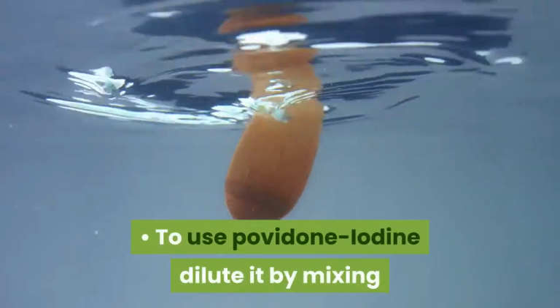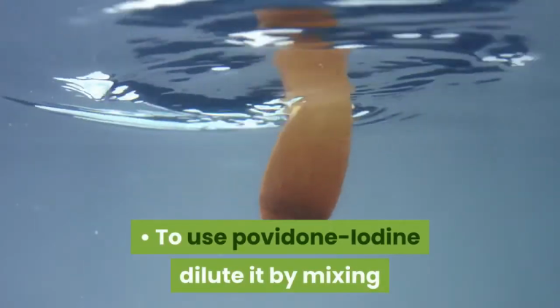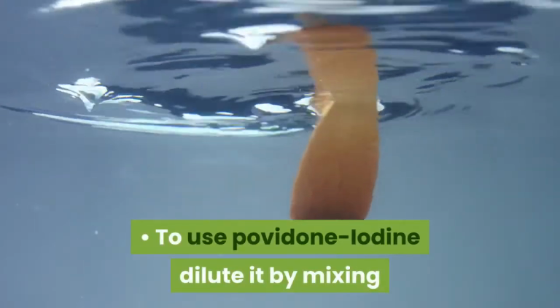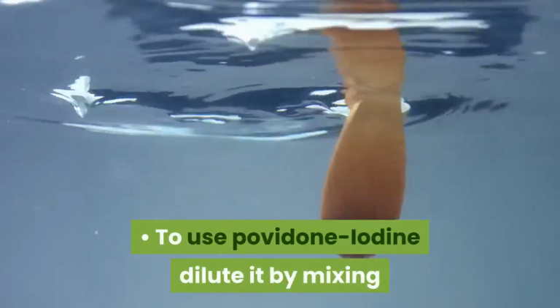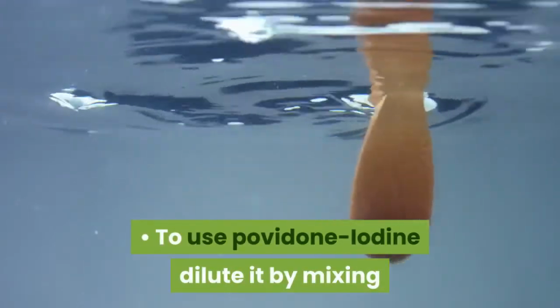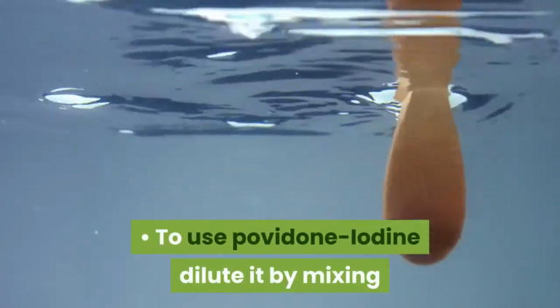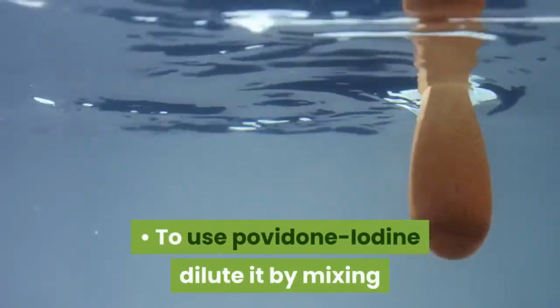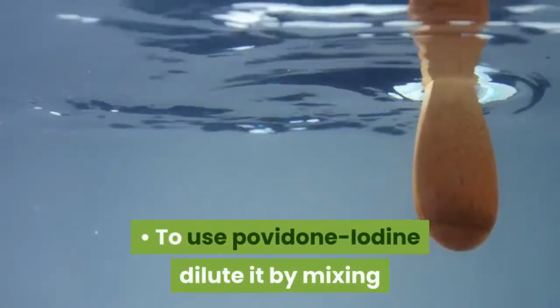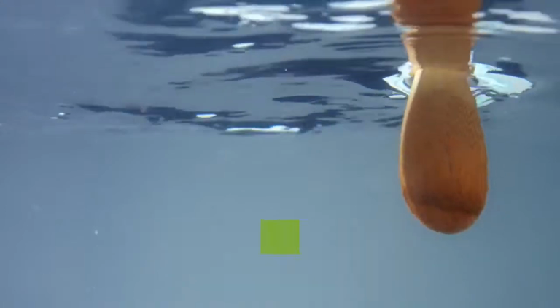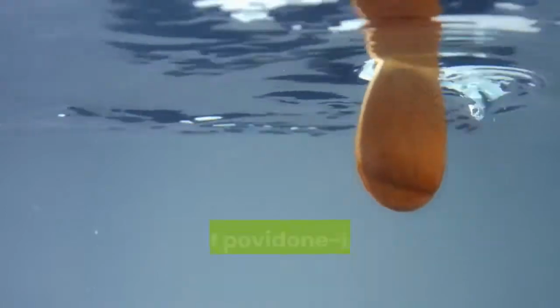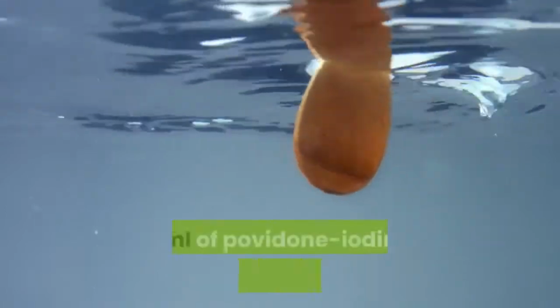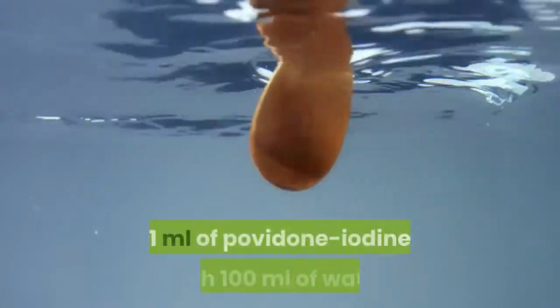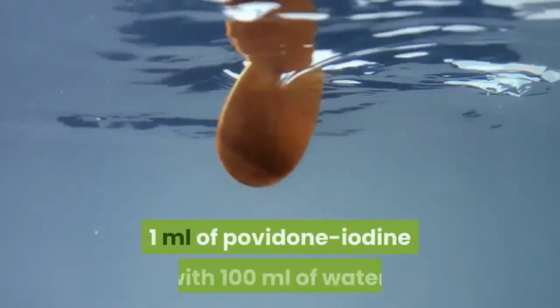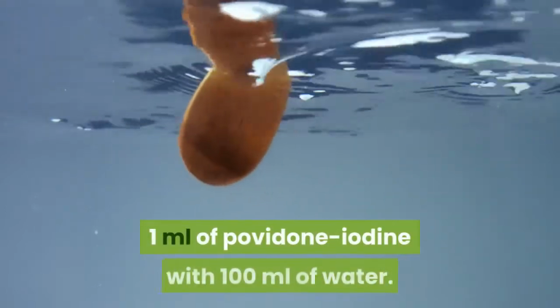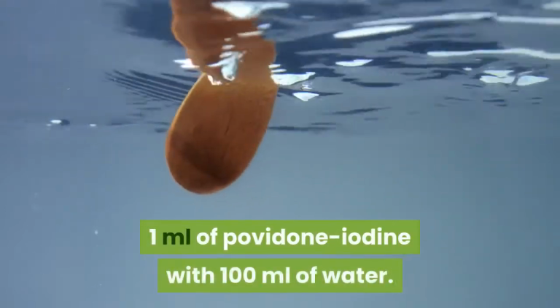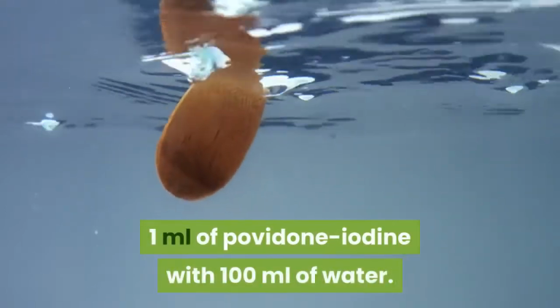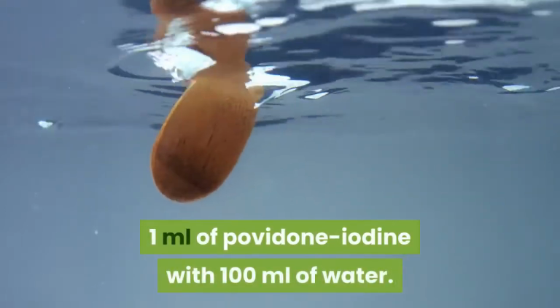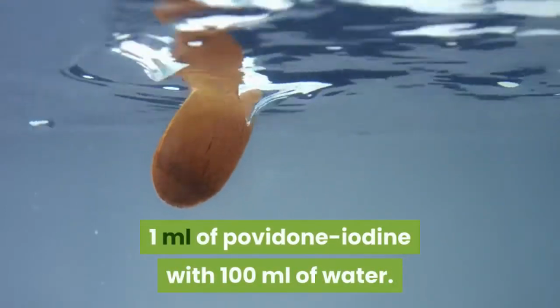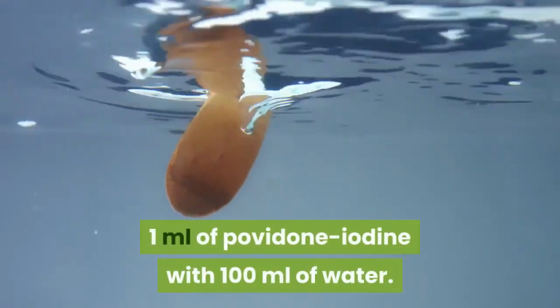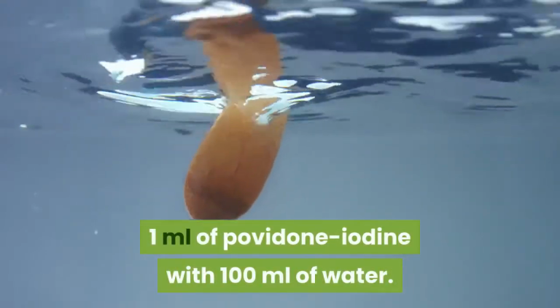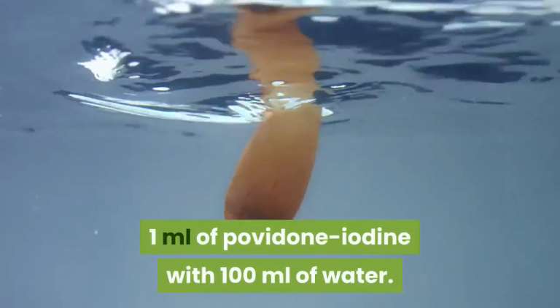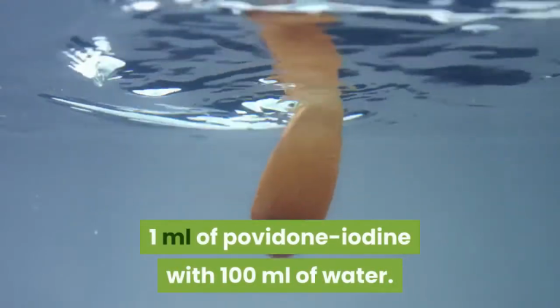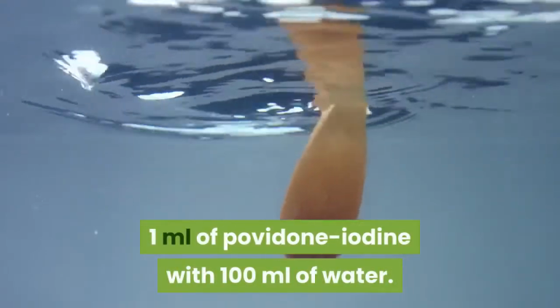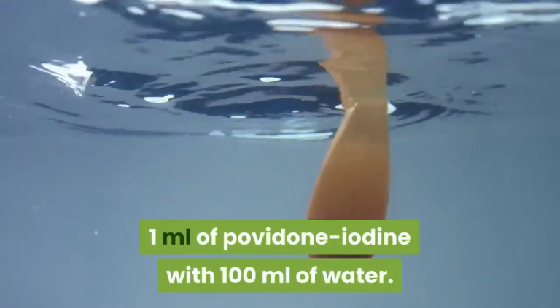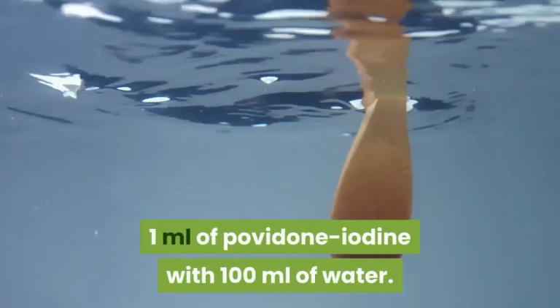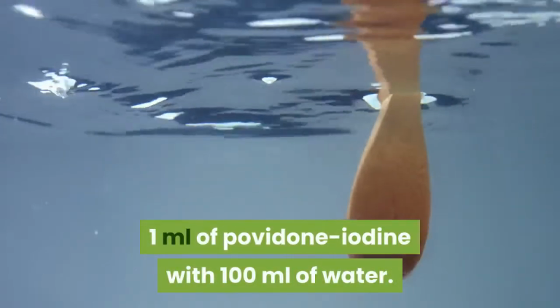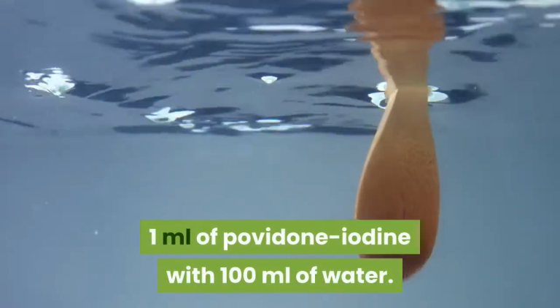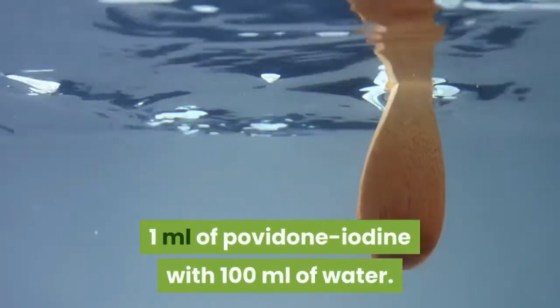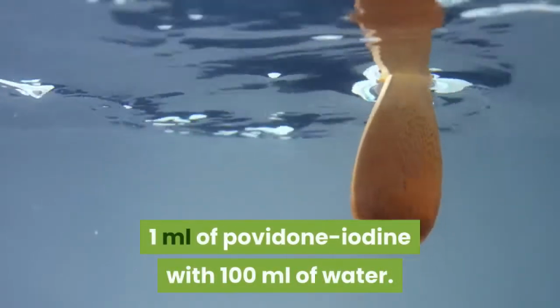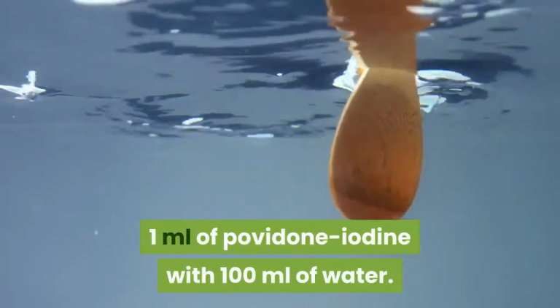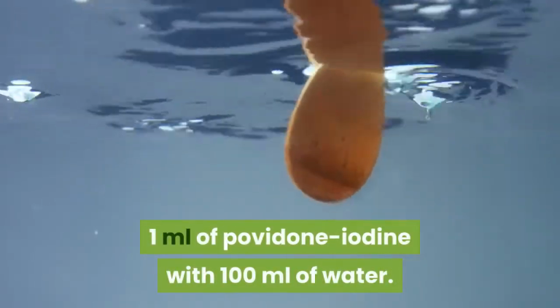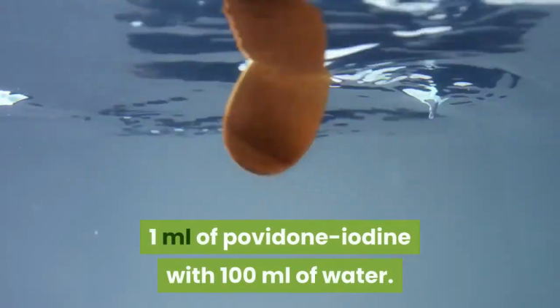To use povidone iodine, dilute it by mixing 1 milliliter of povidone iodine with 100 milliliters of water. Use this solution to wash away contamination from the surface of the wound.